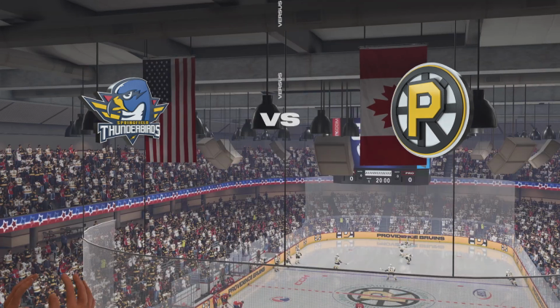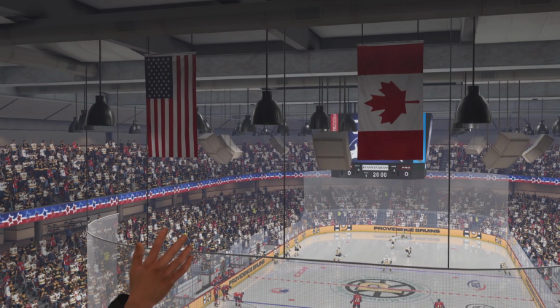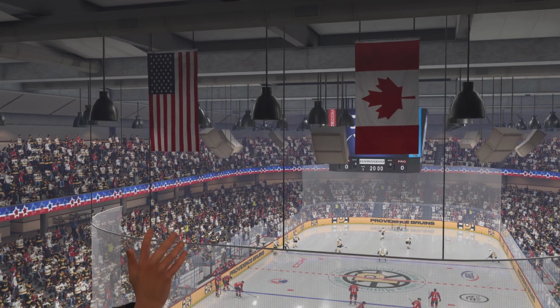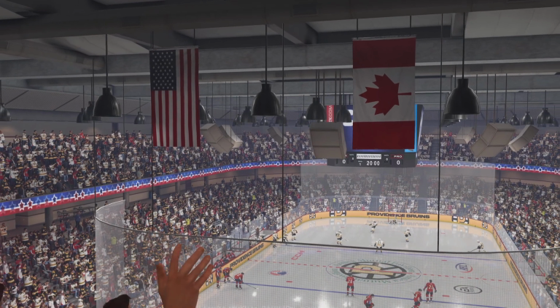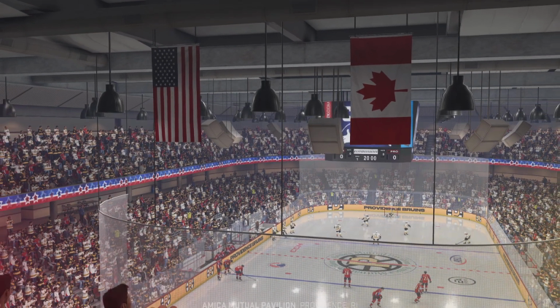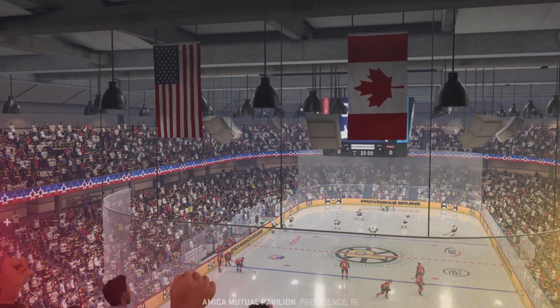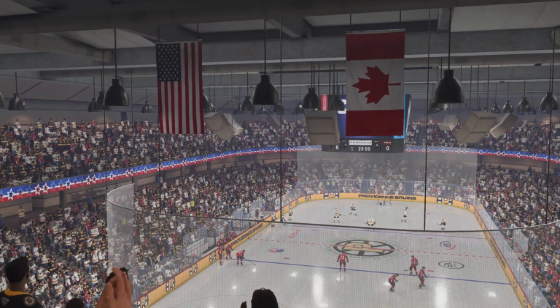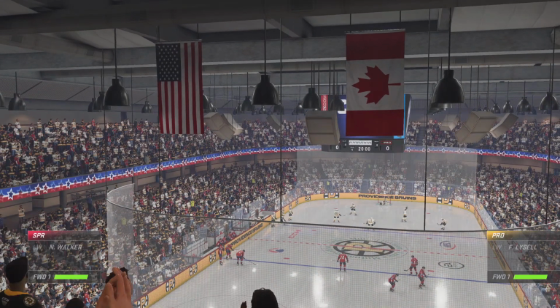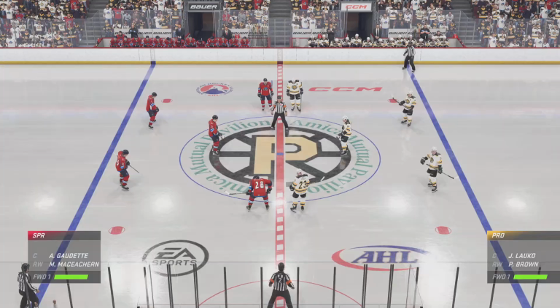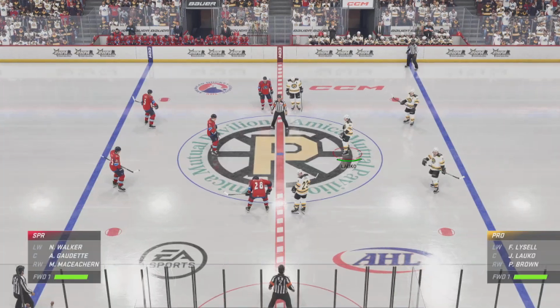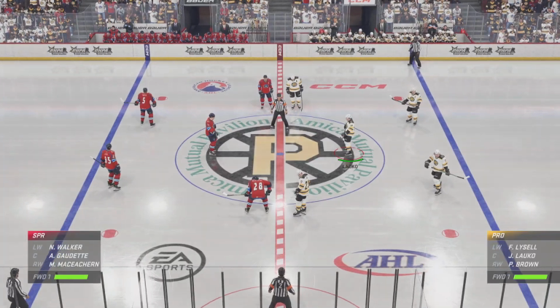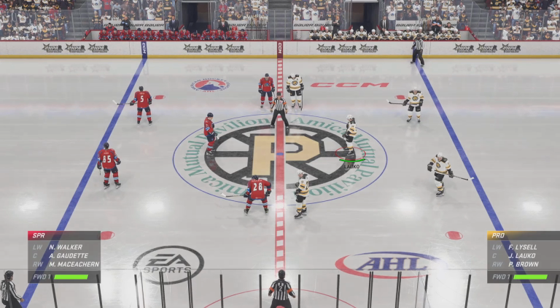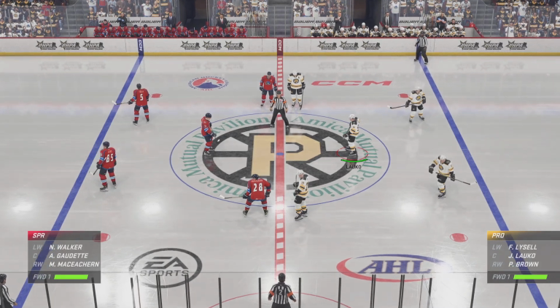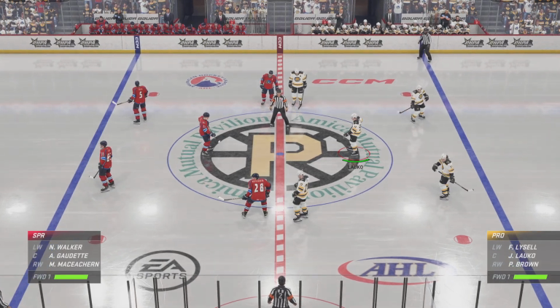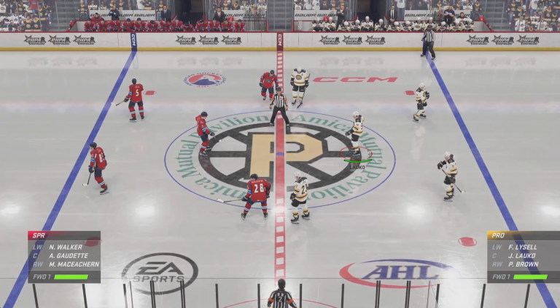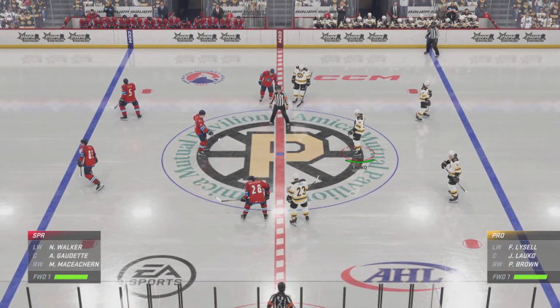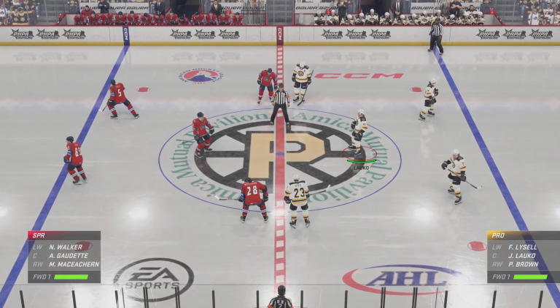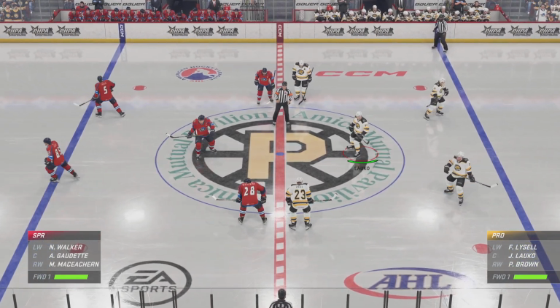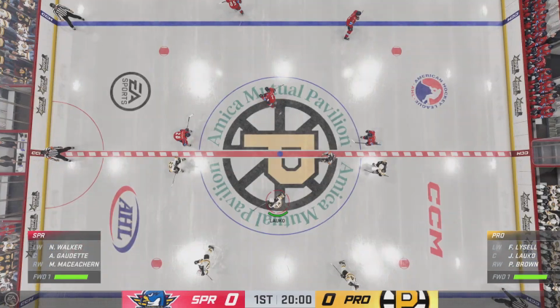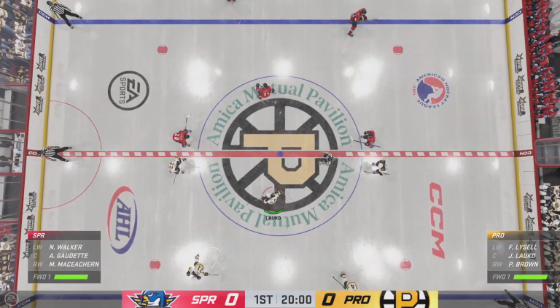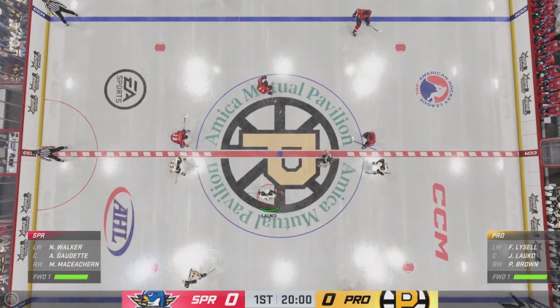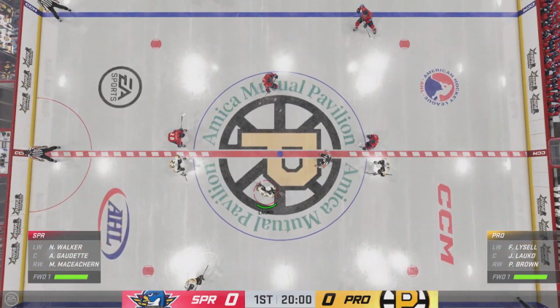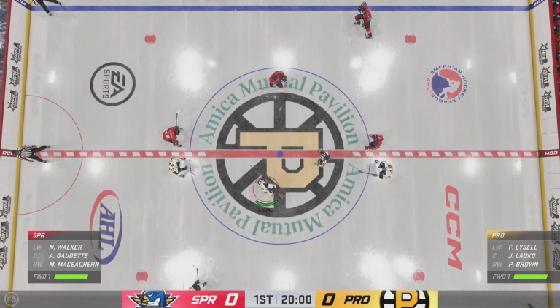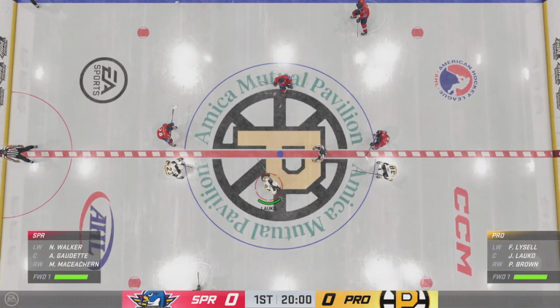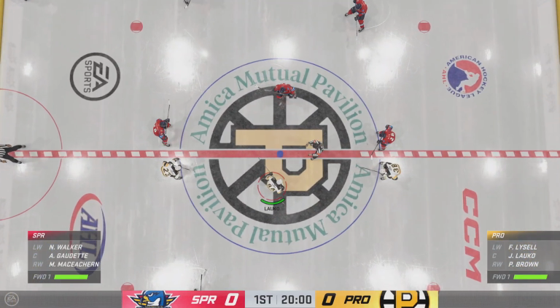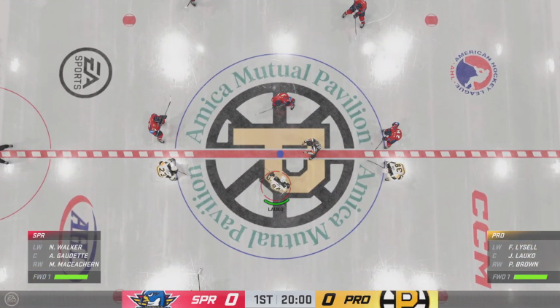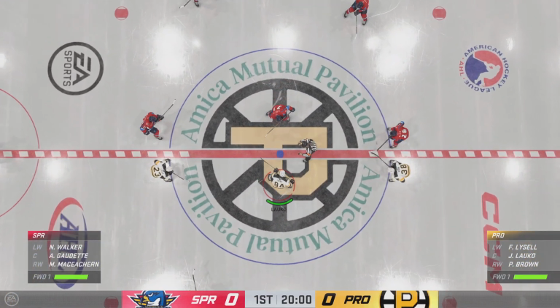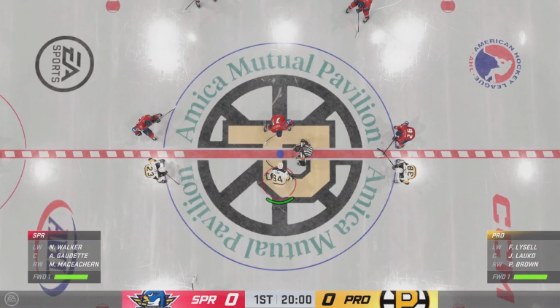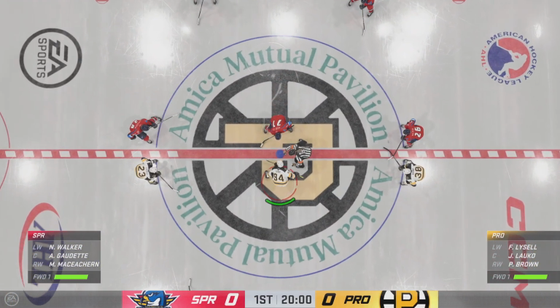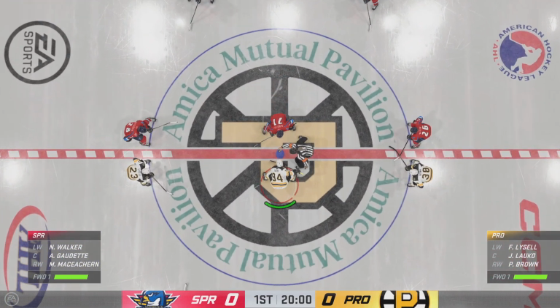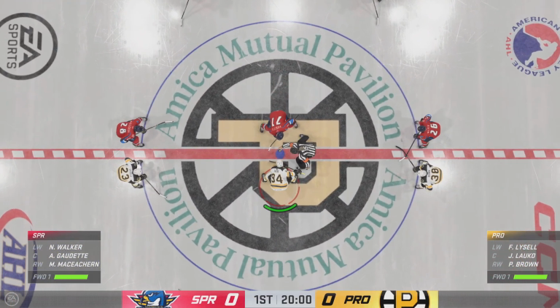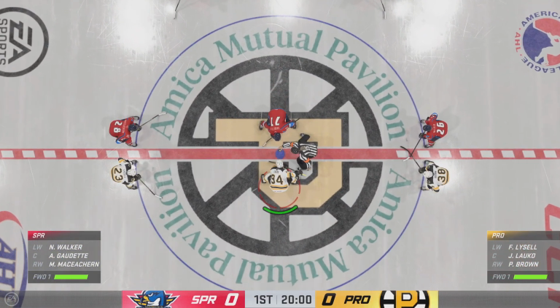Hi everybody. Welcome back to EA Sports. I'm James Stavalski. American Hockey League action is on the docket tonight.